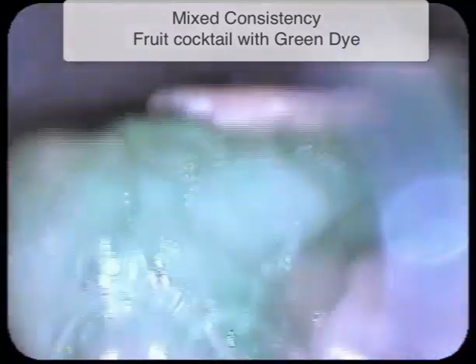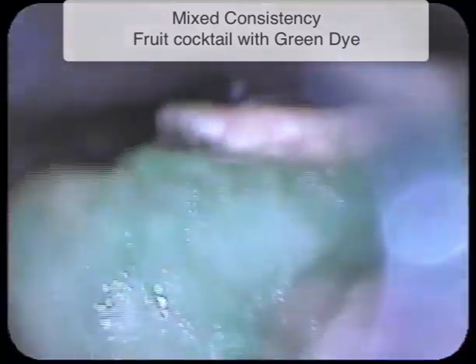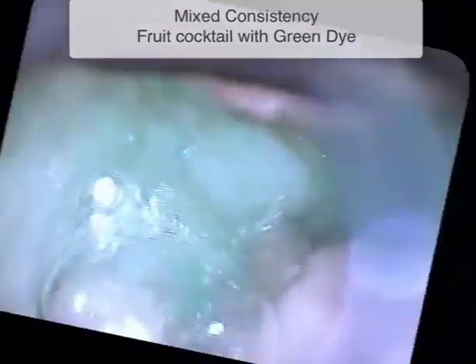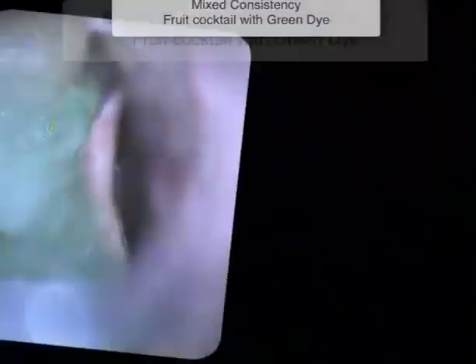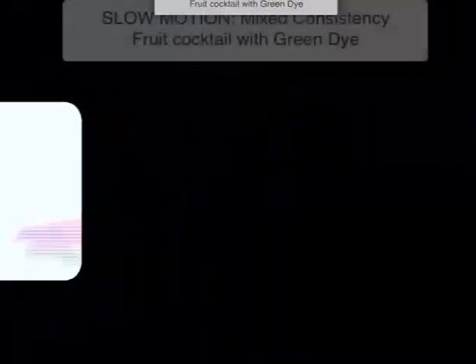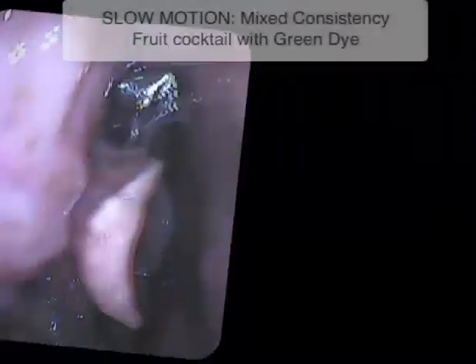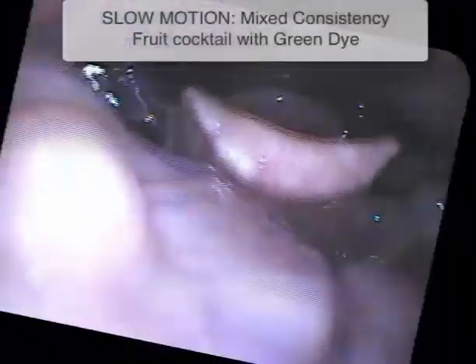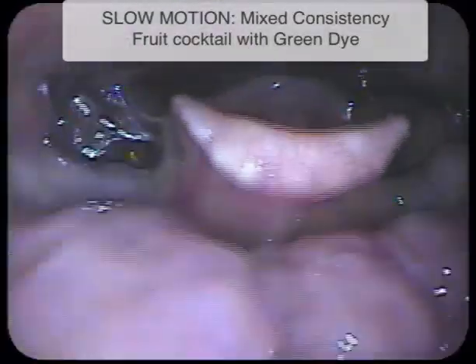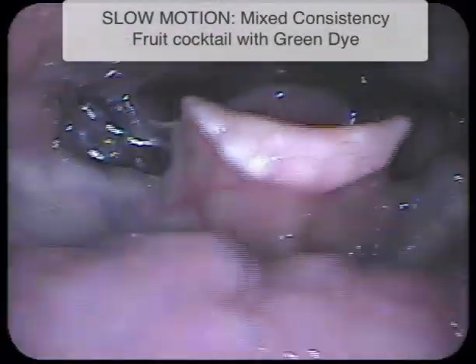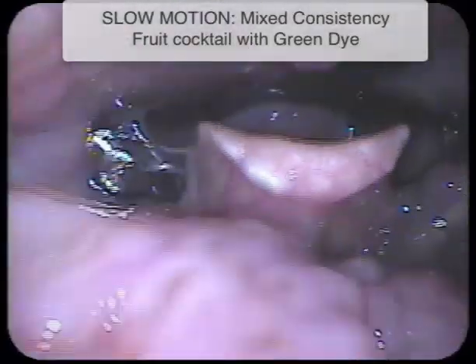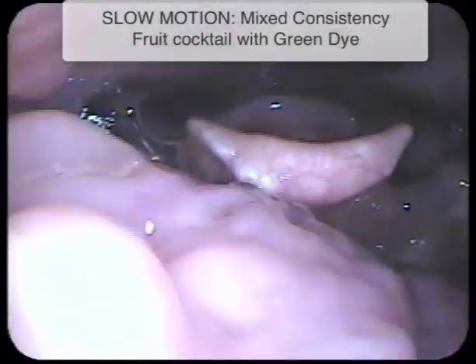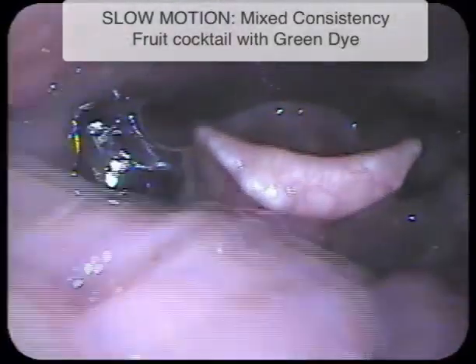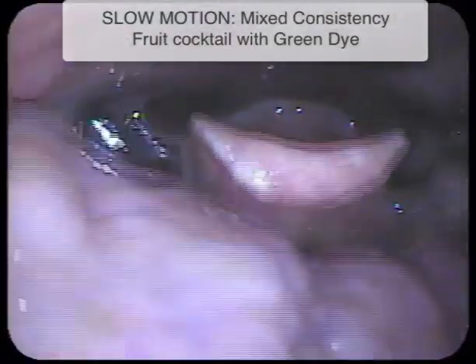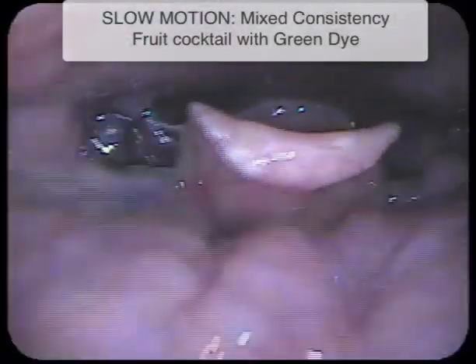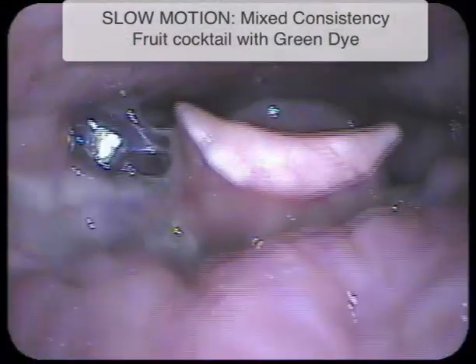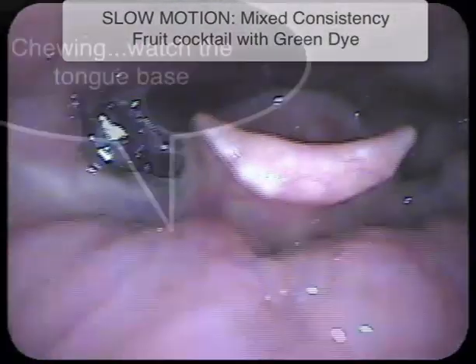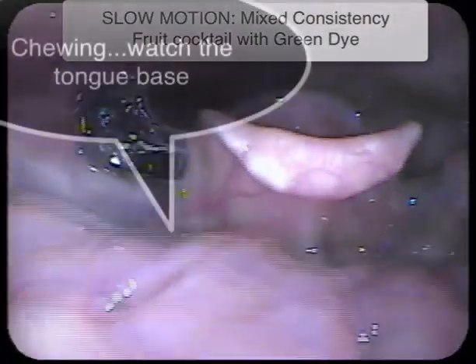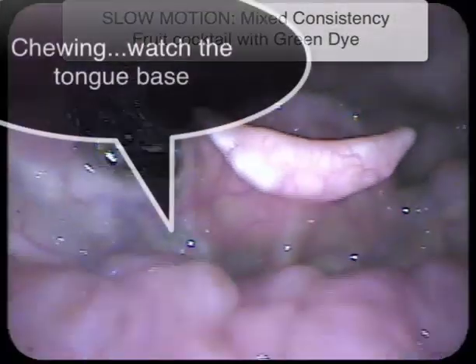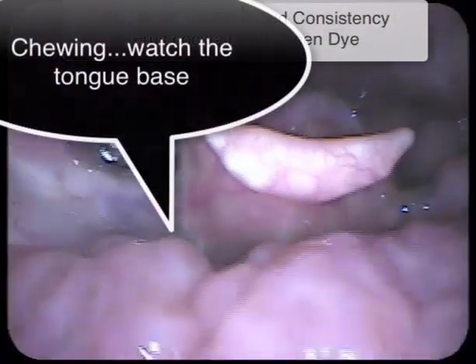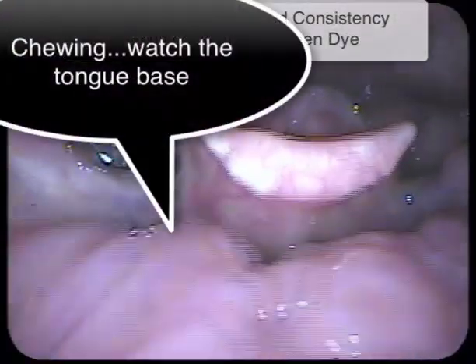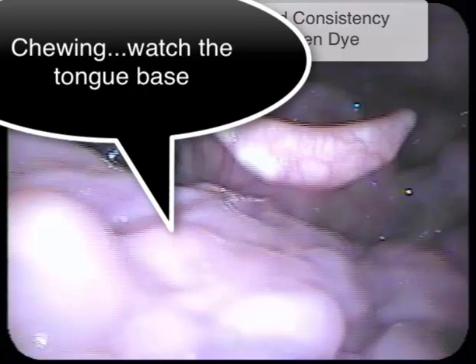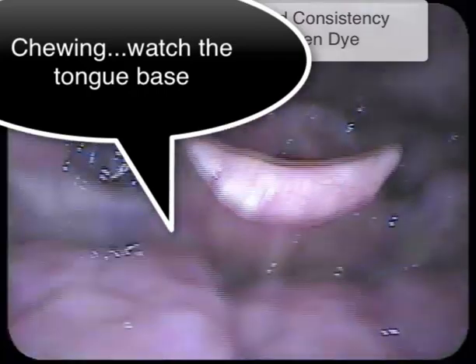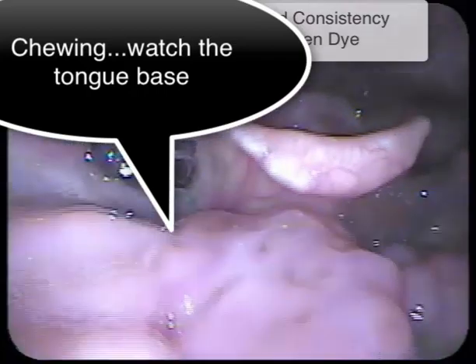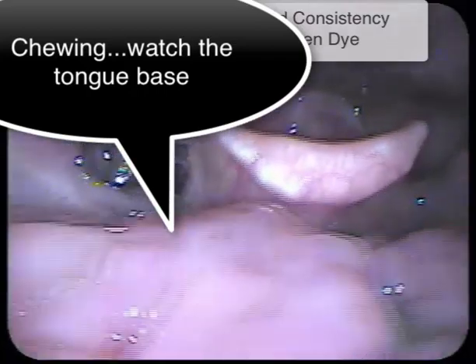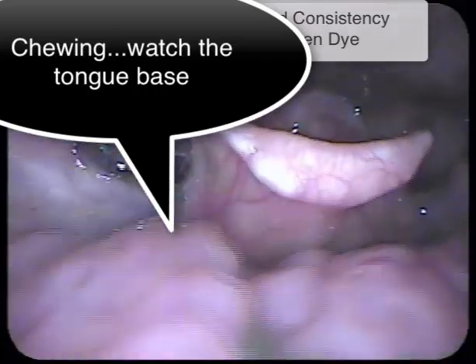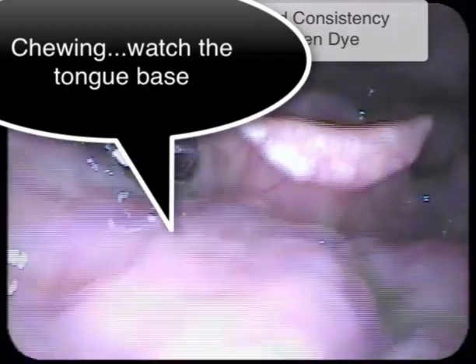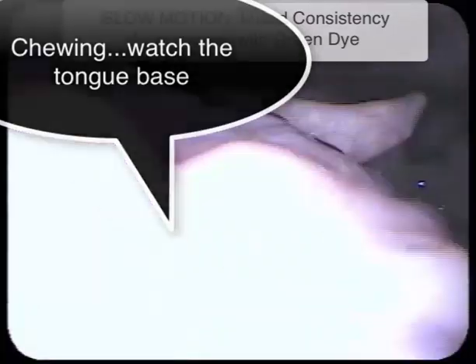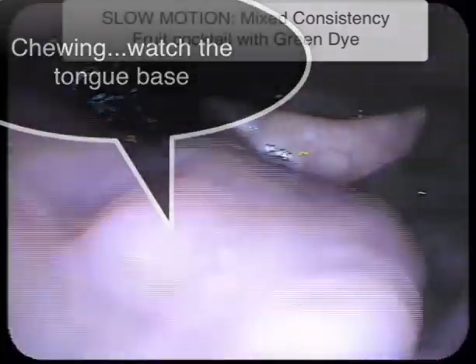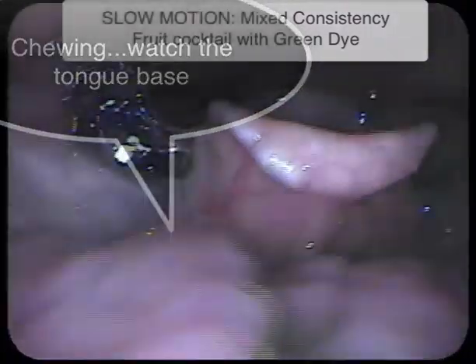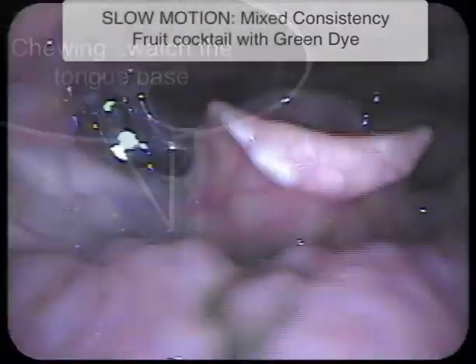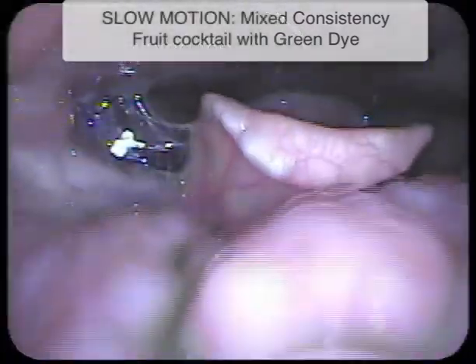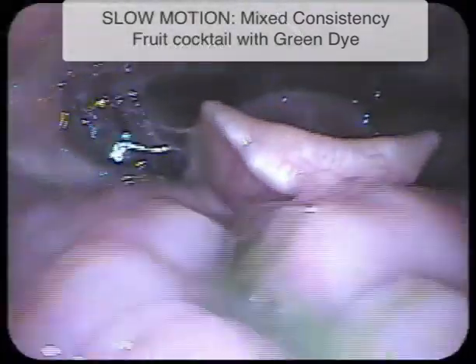Let's see that in slow motion. Notice during chewing how the base of the tongue kind of rocks back and forth on either side.